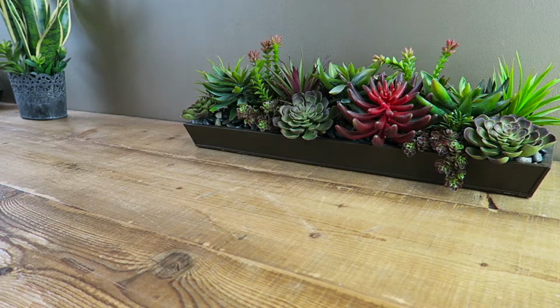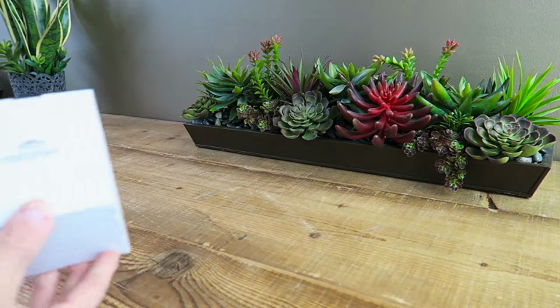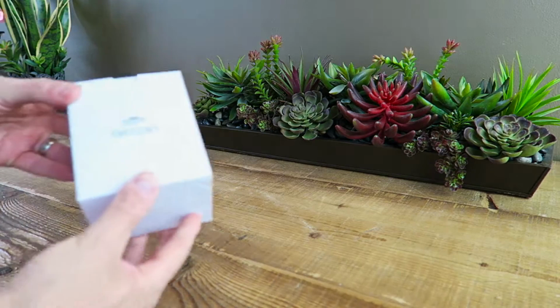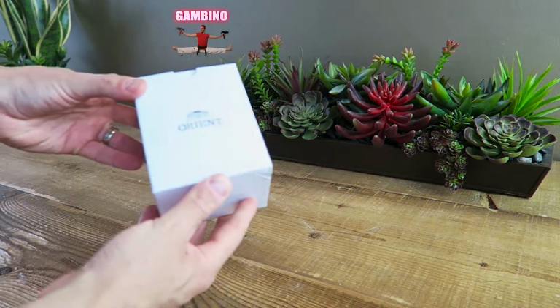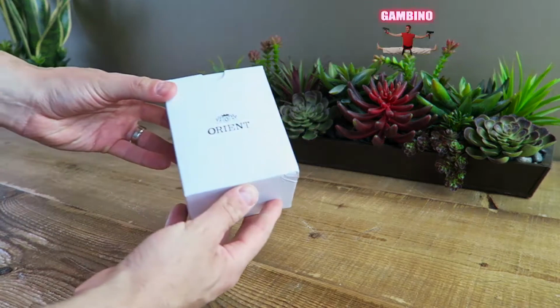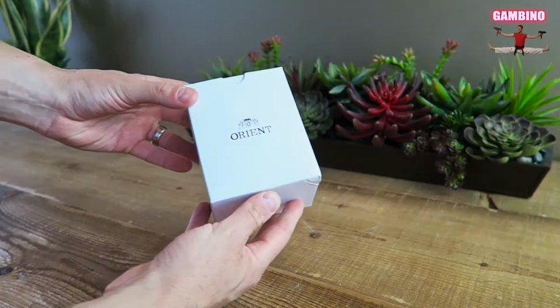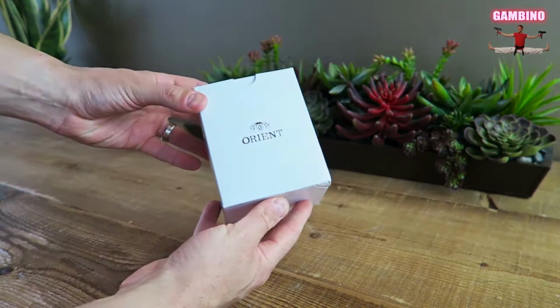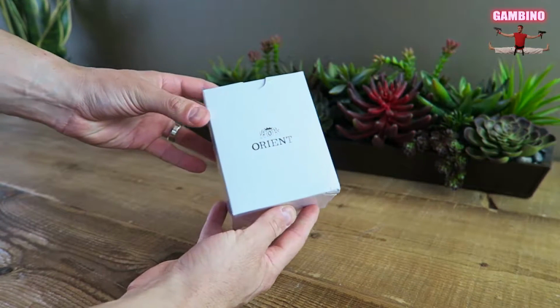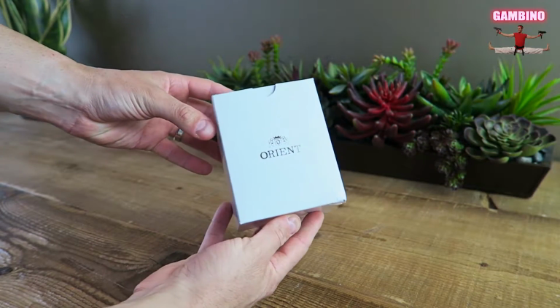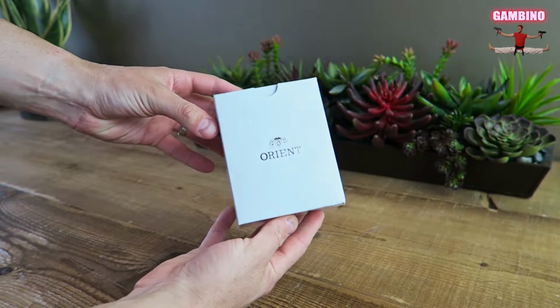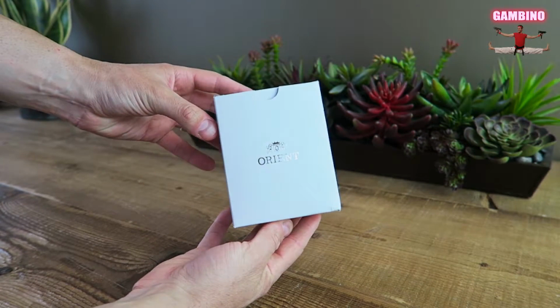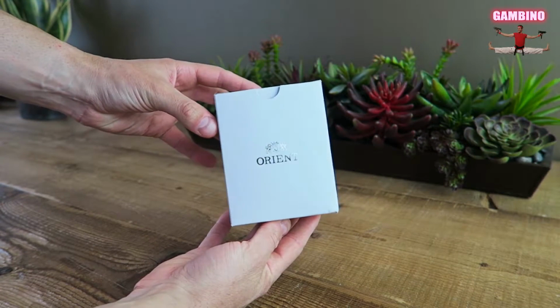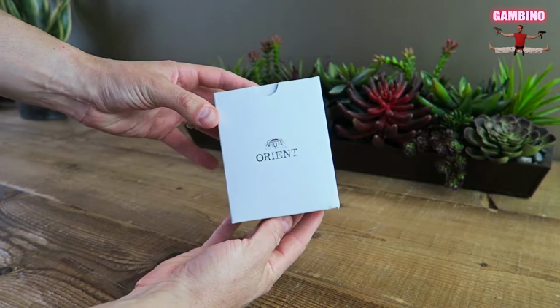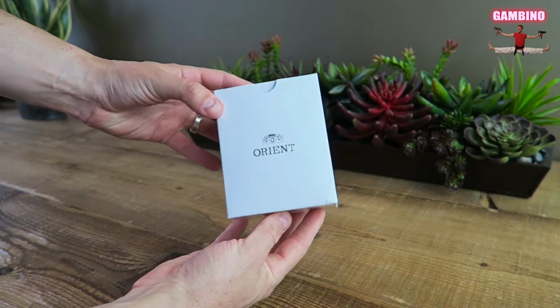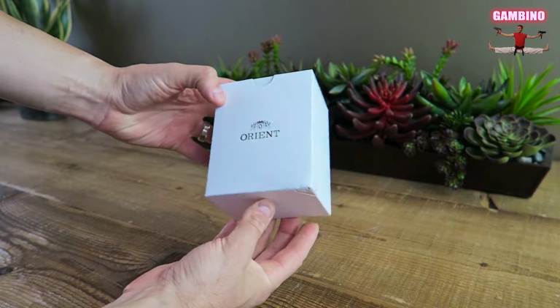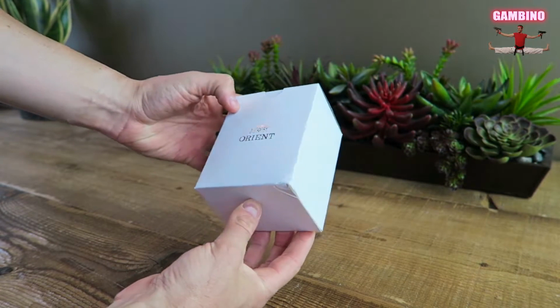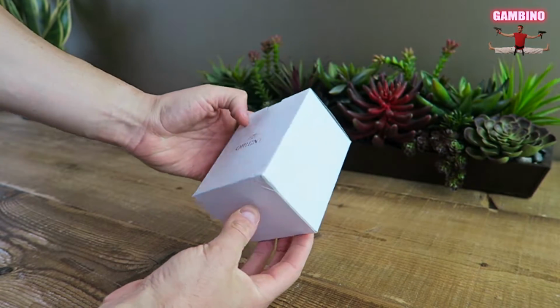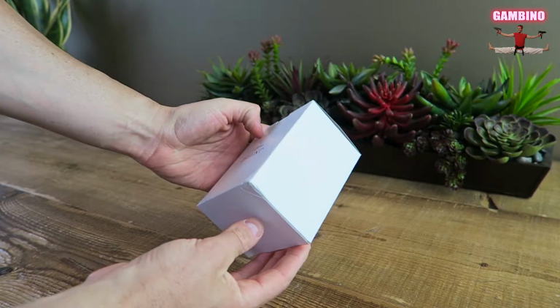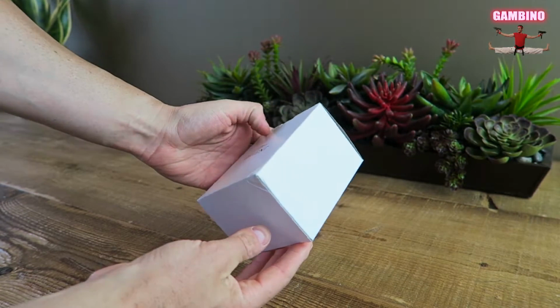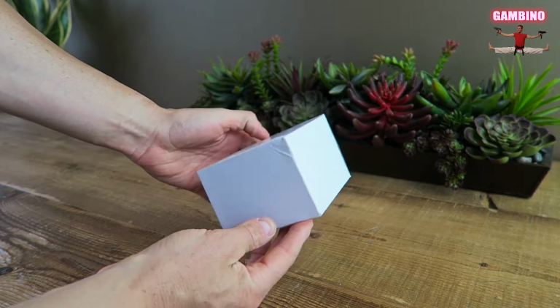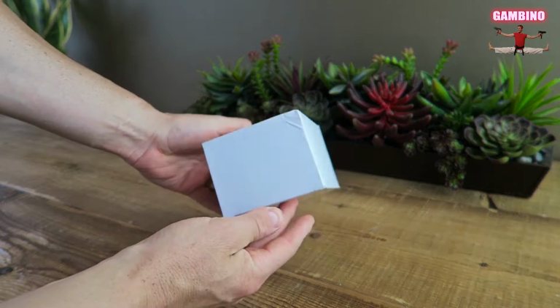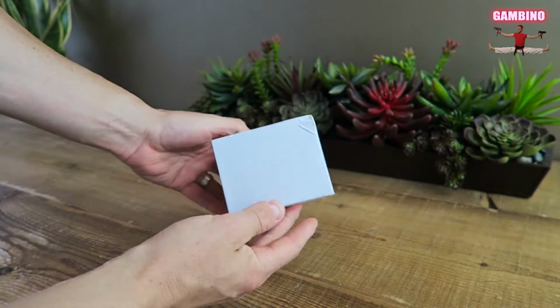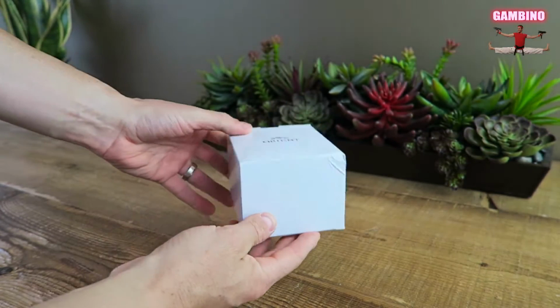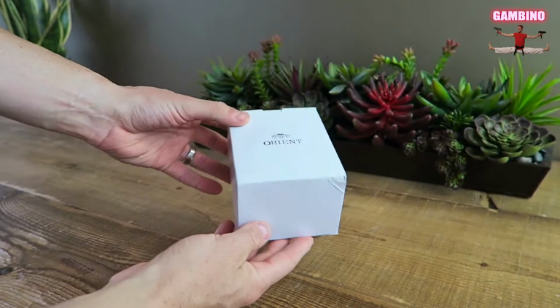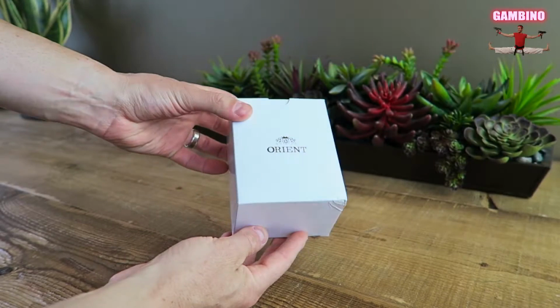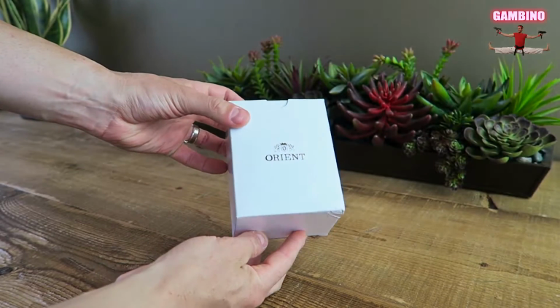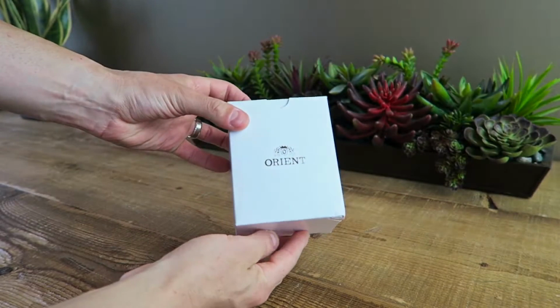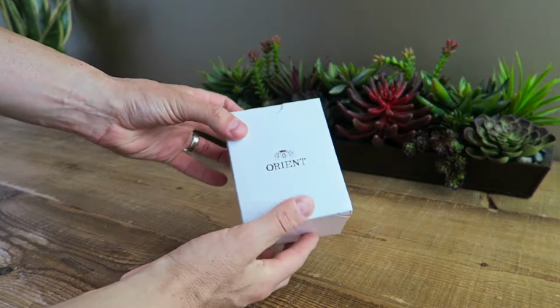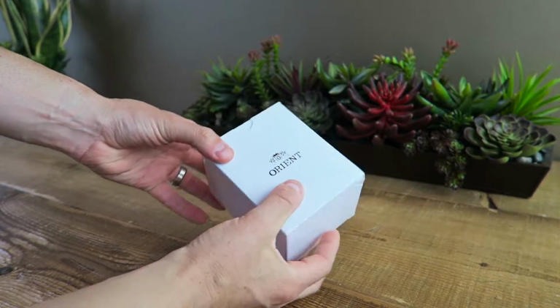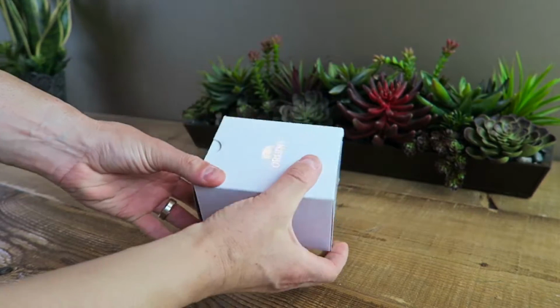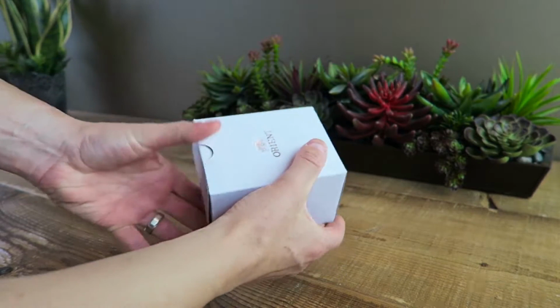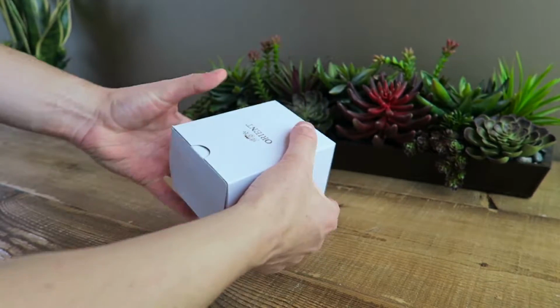What's up guys, I'm James from the Gambino channel and today we're going to be taking a look at the Orient Bambino Black Version 2.